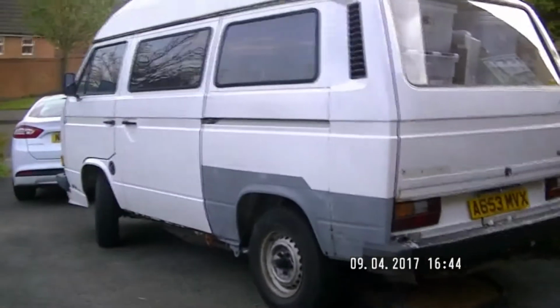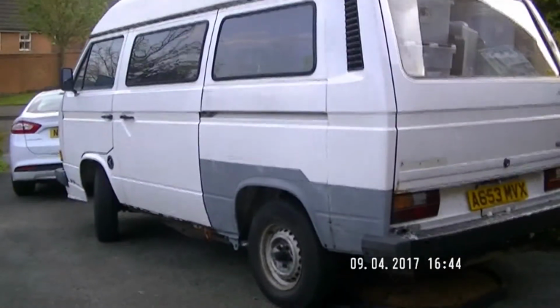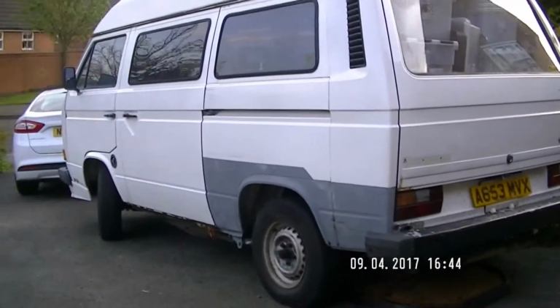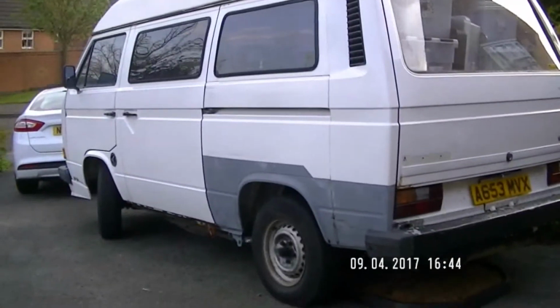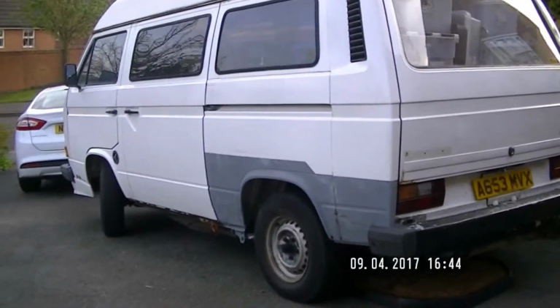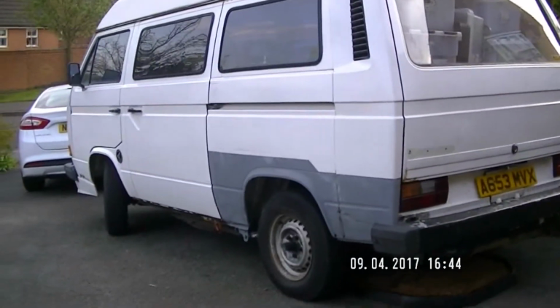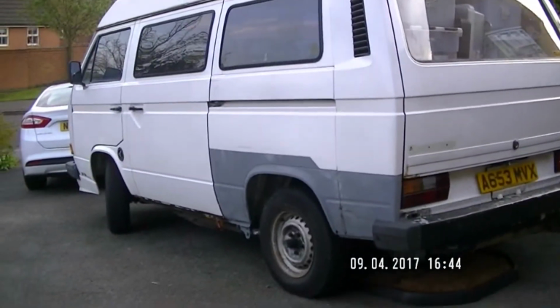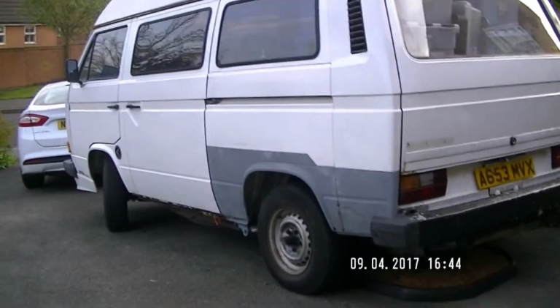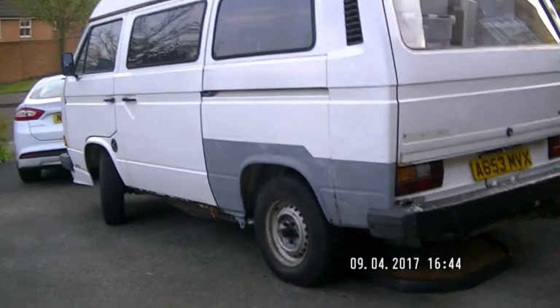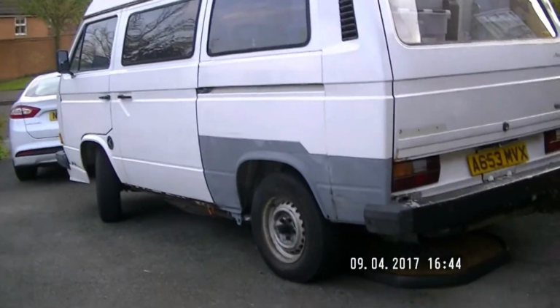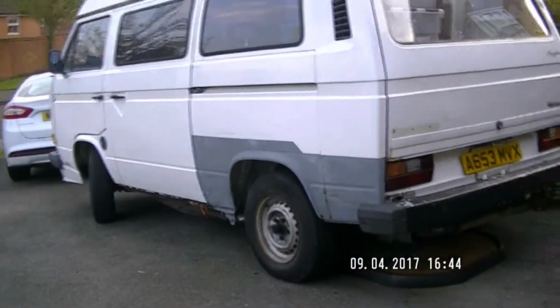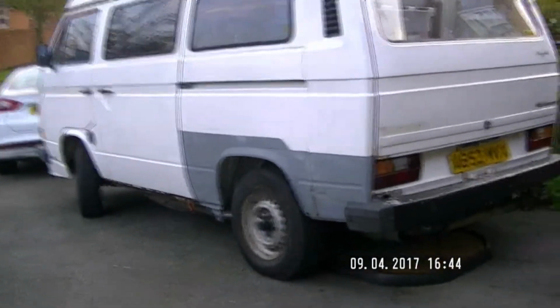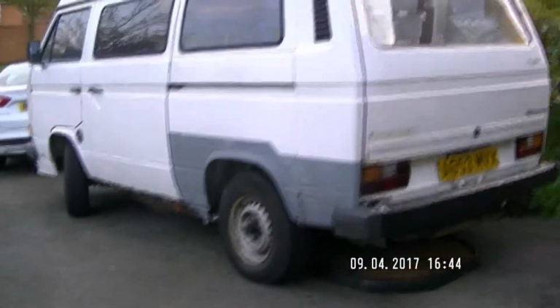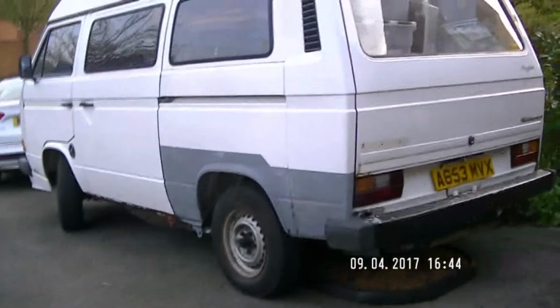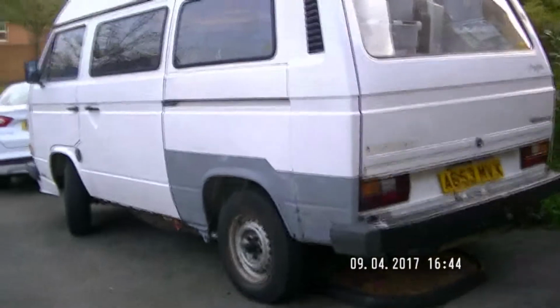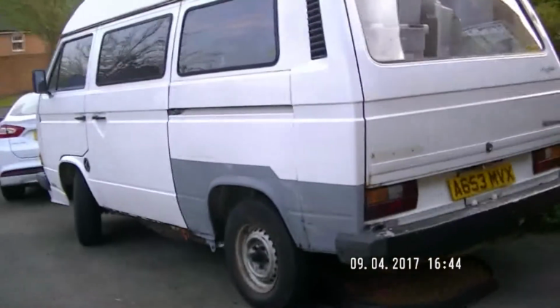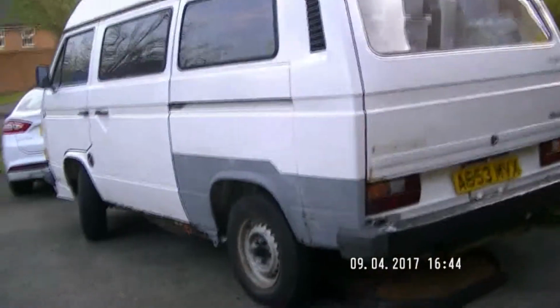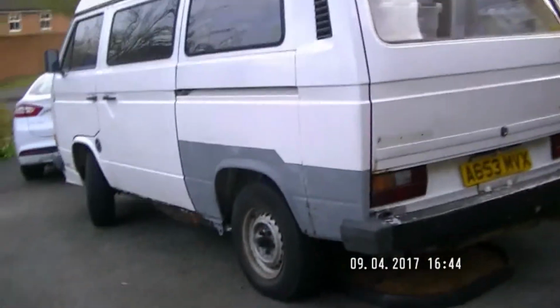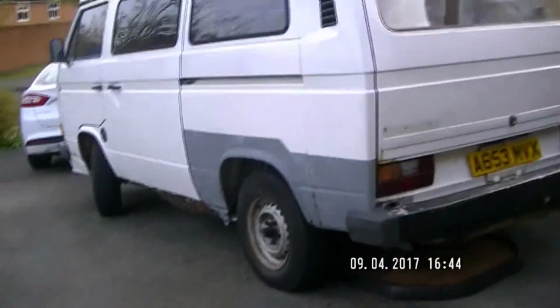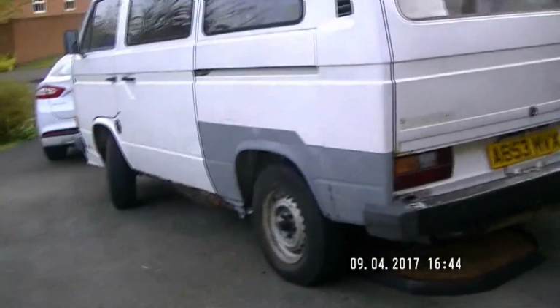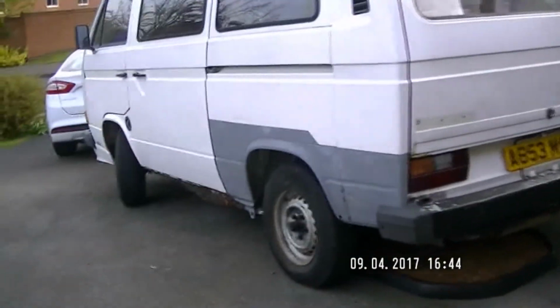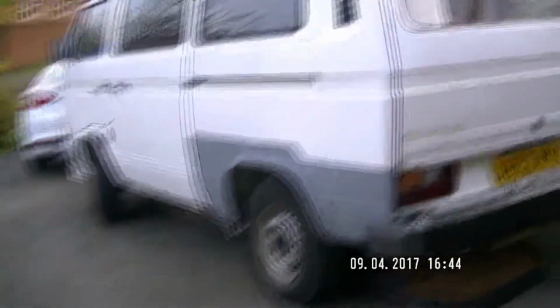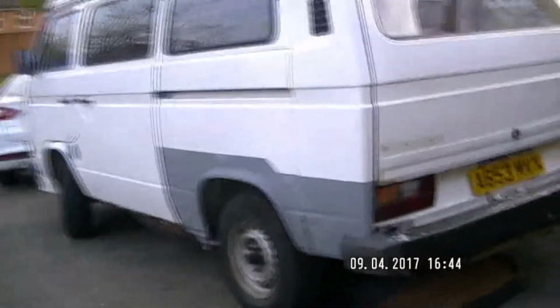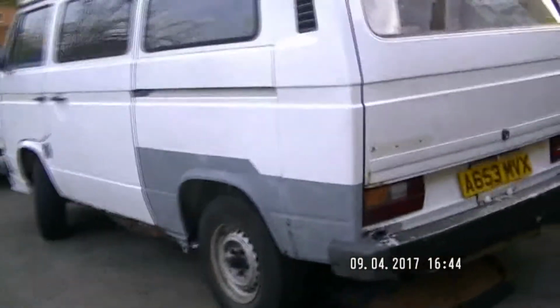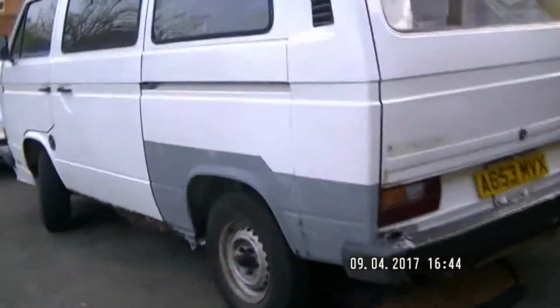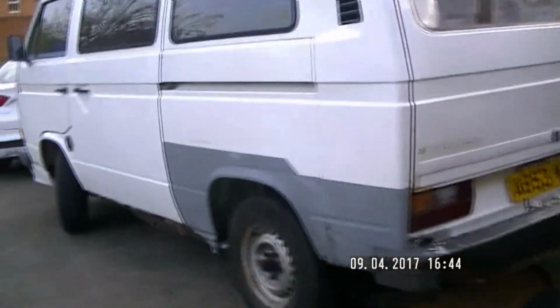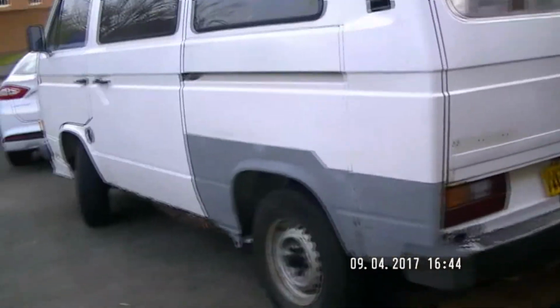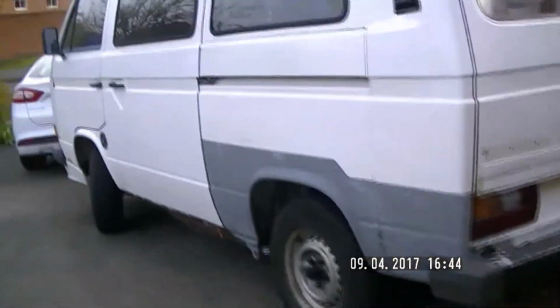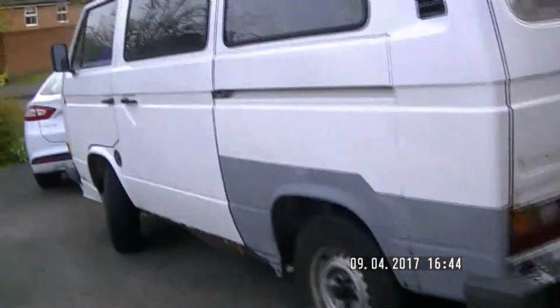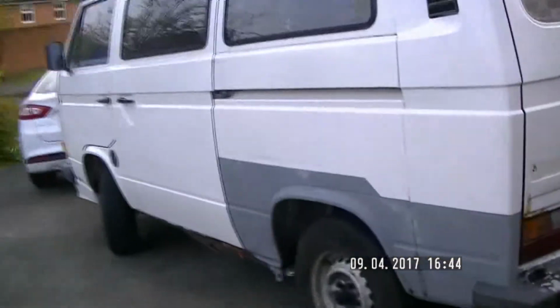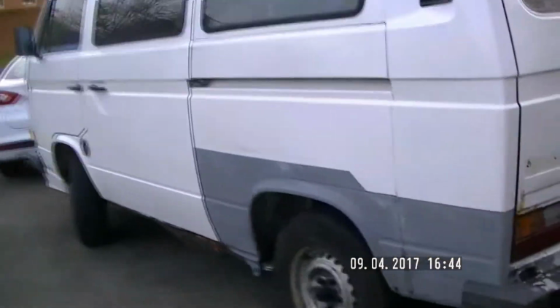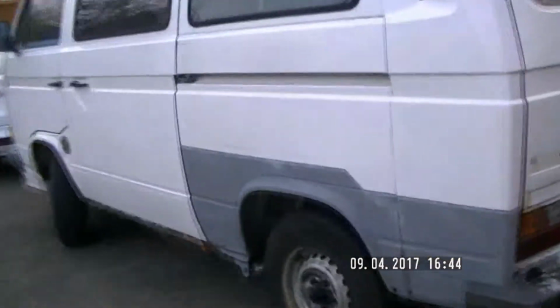Welcome back guys. I just thought I'd do a little bit of an update on my camper van, the VW T25.